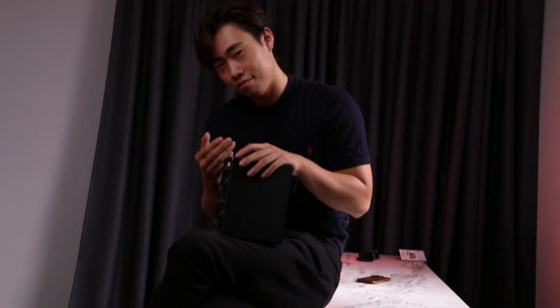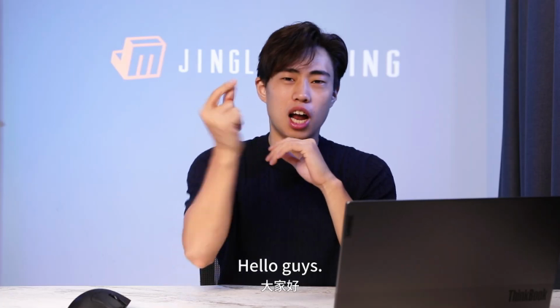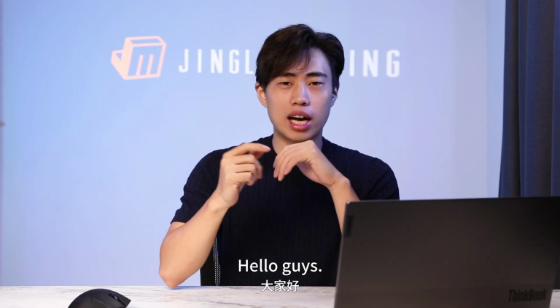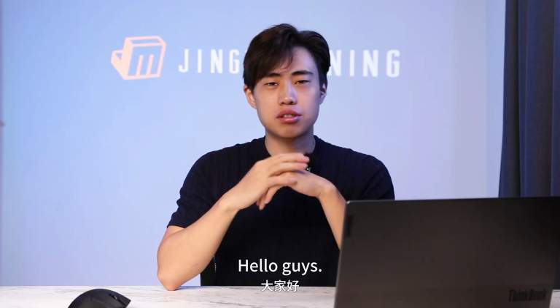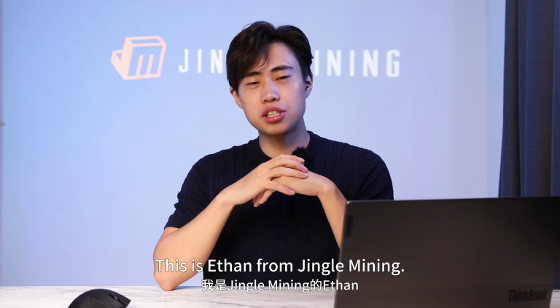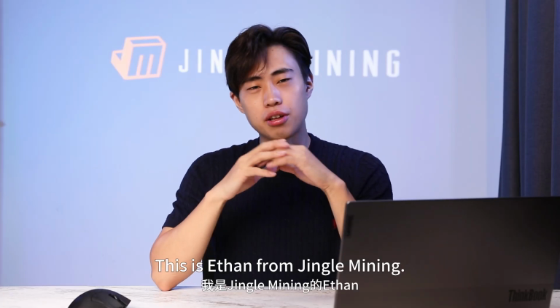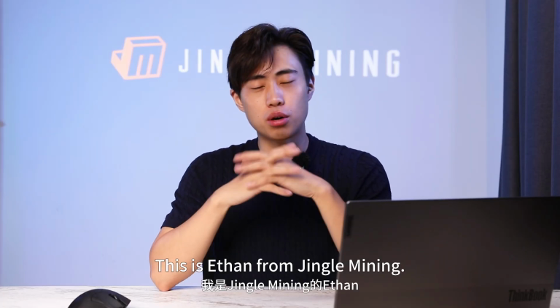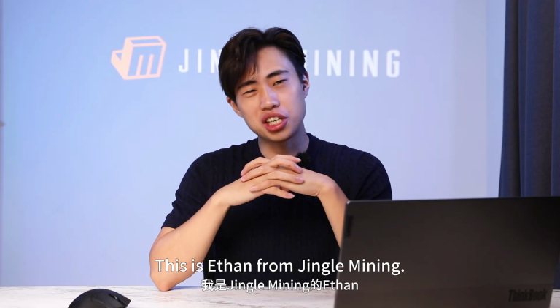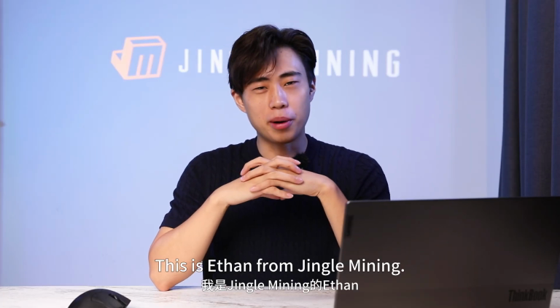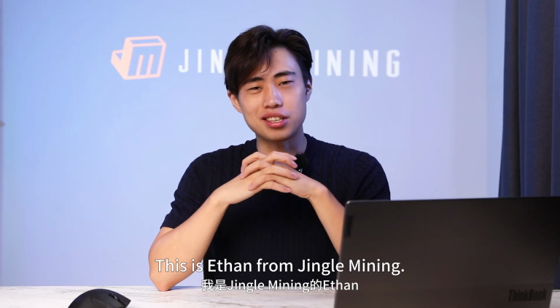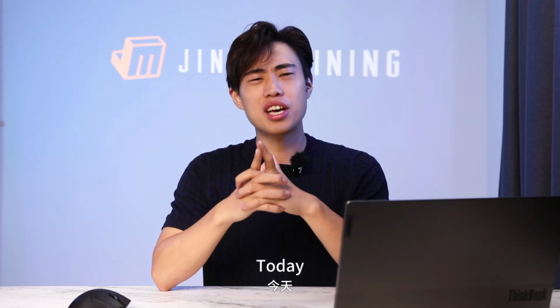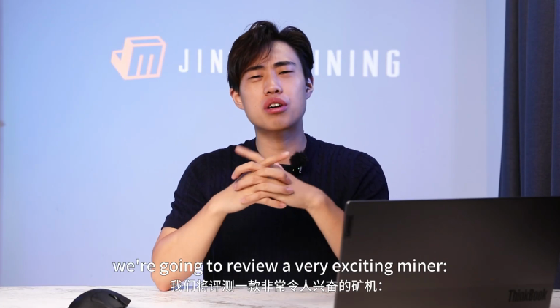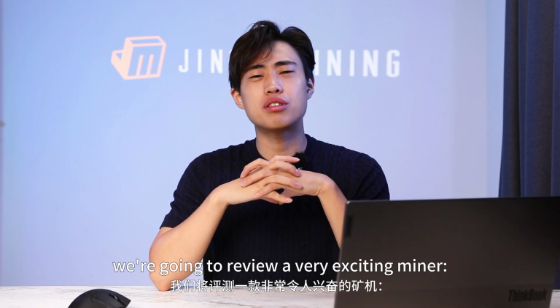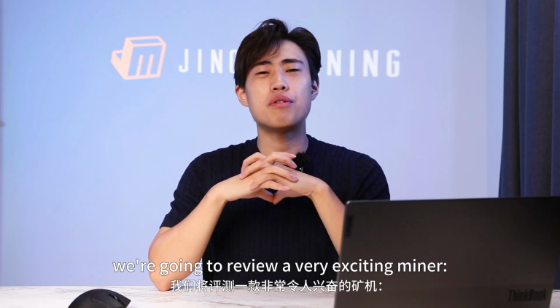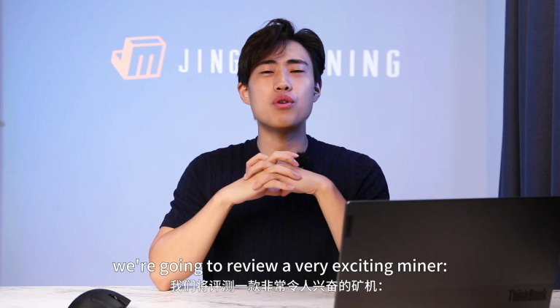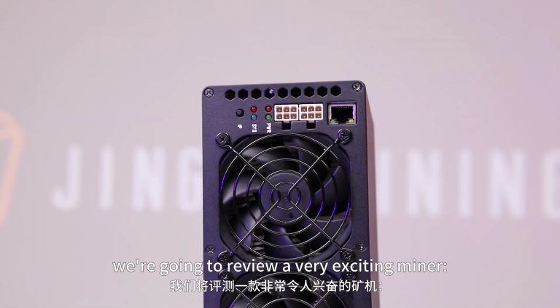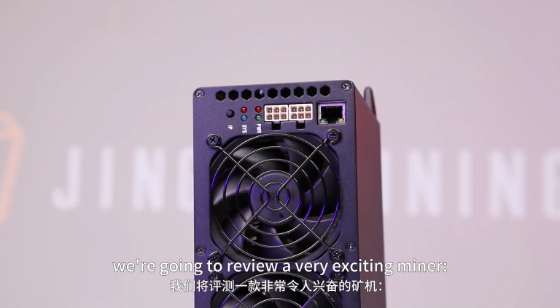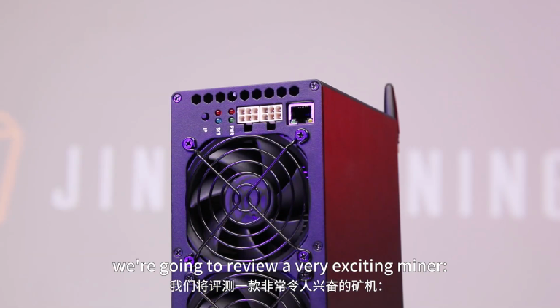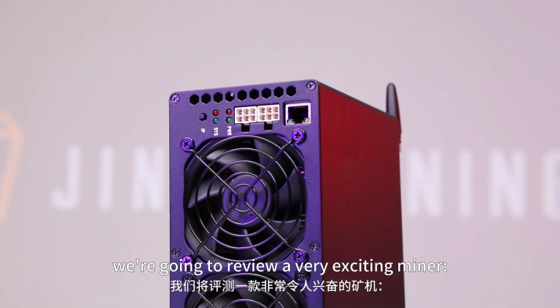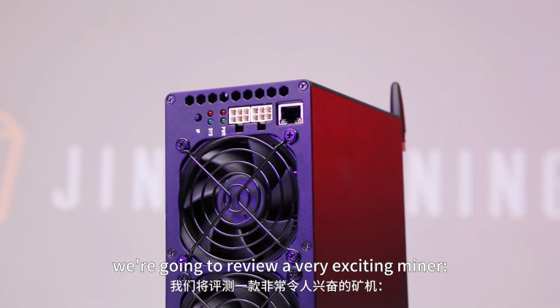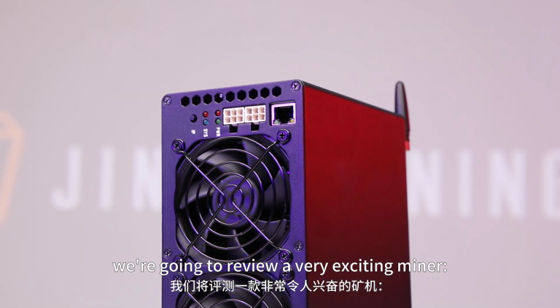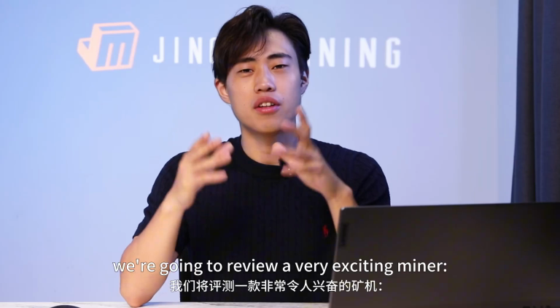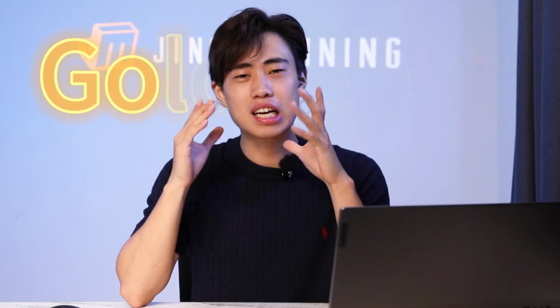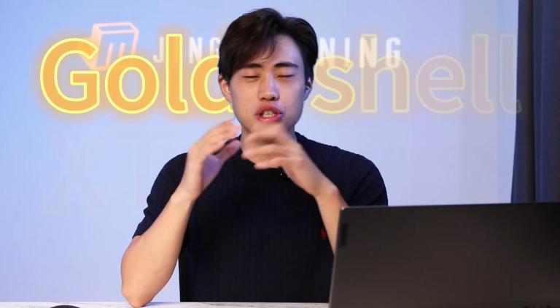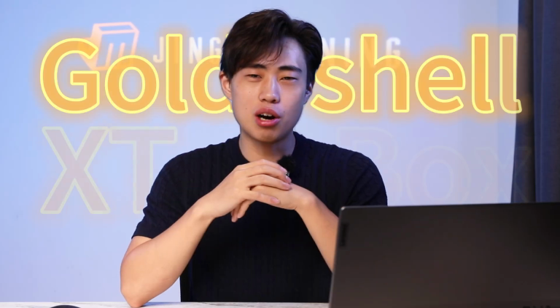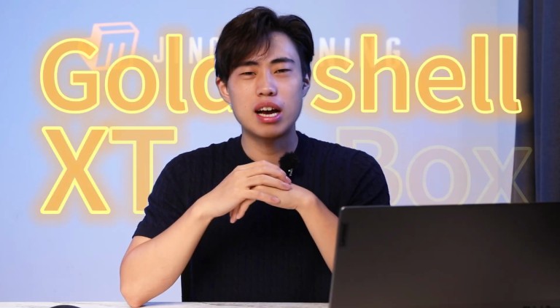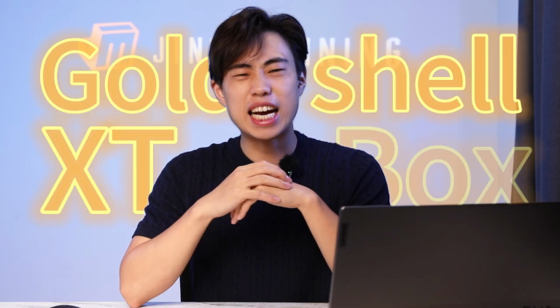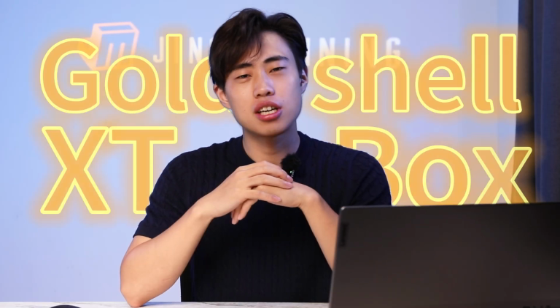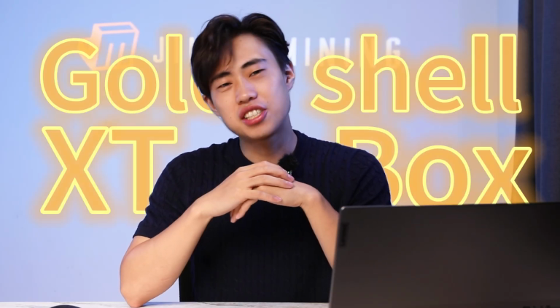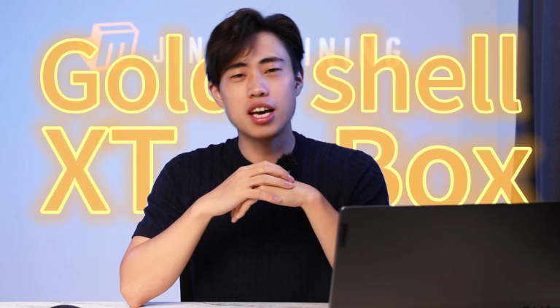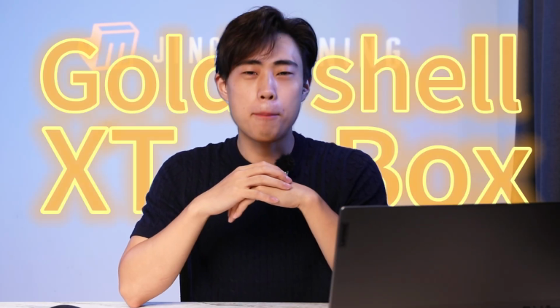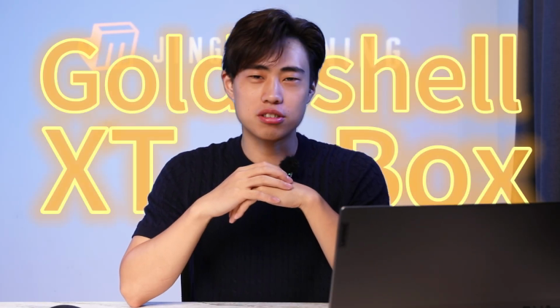Hello guys, this is Ethan from Jingle Mining. Today we're going to review a very exciting miner, the Gold Shell XT Box.